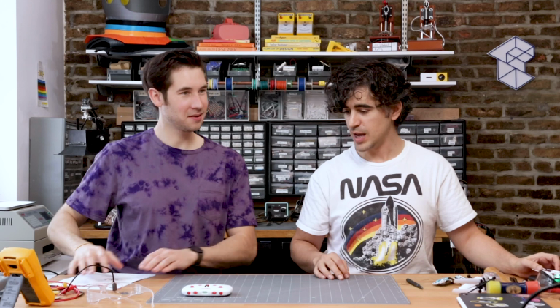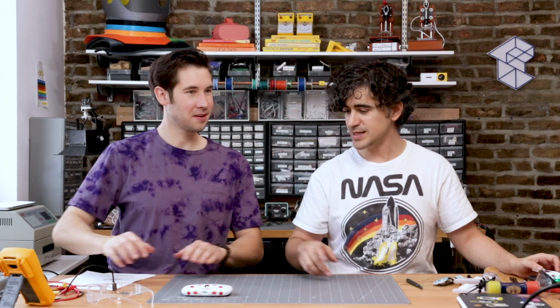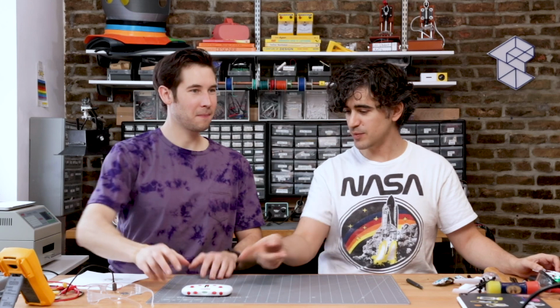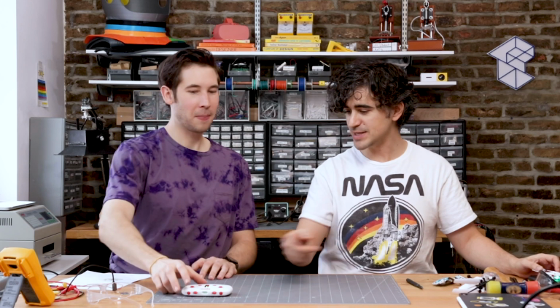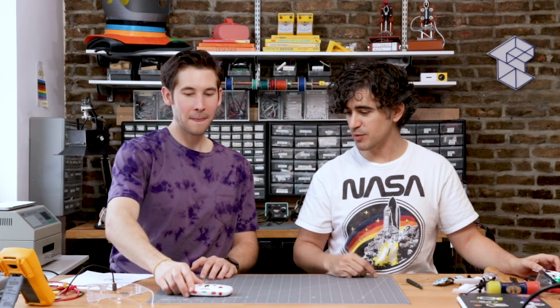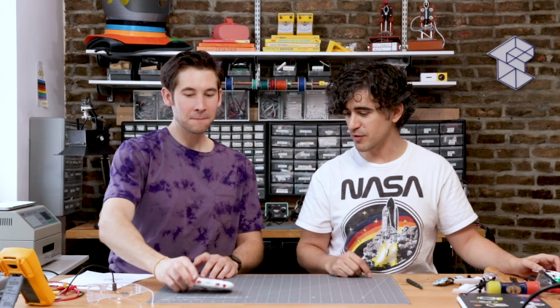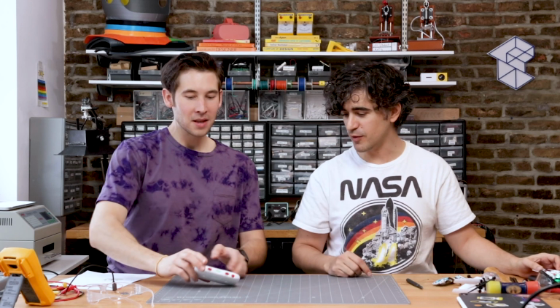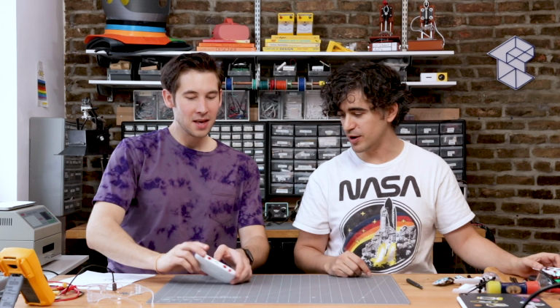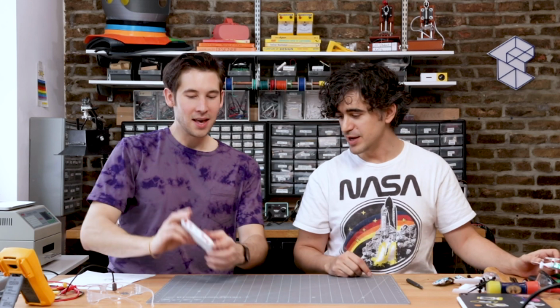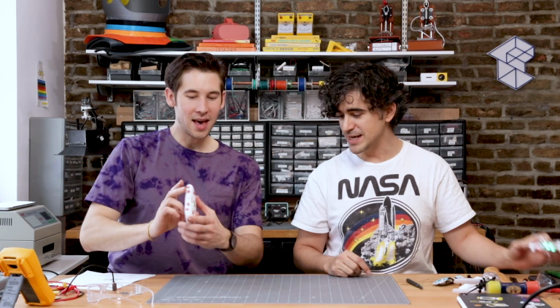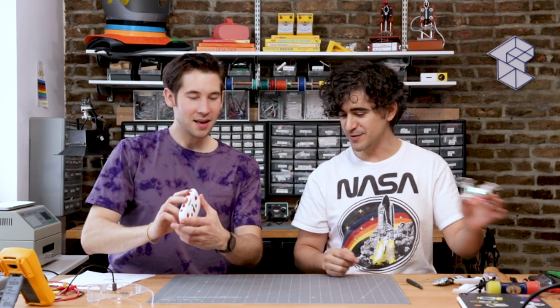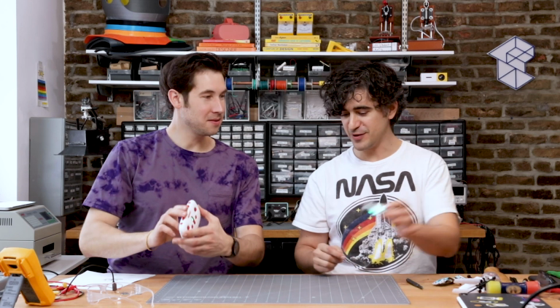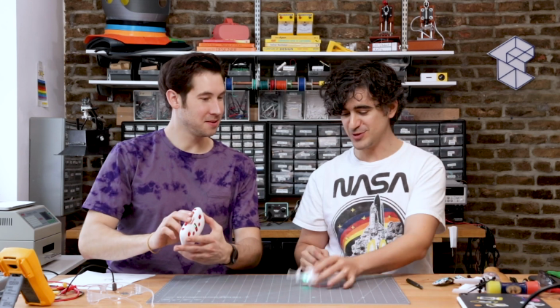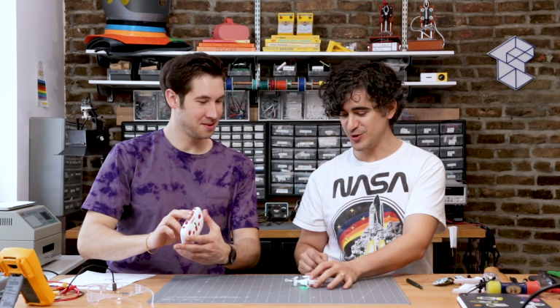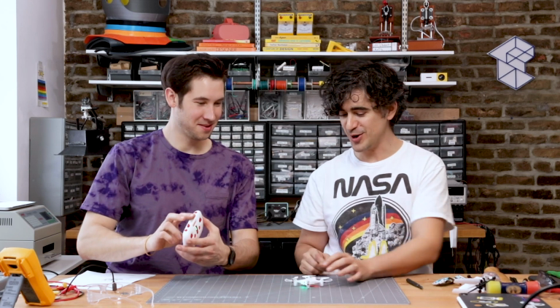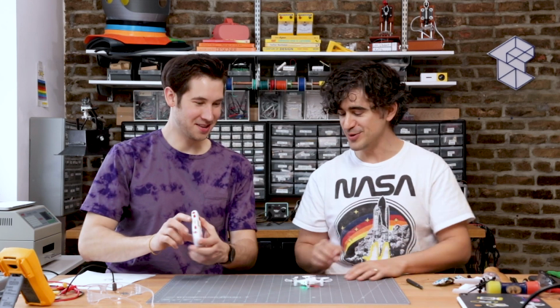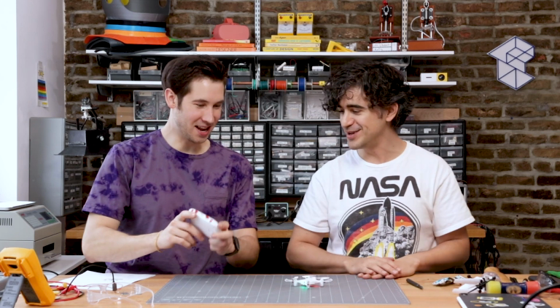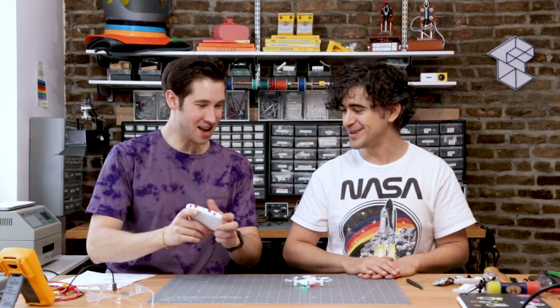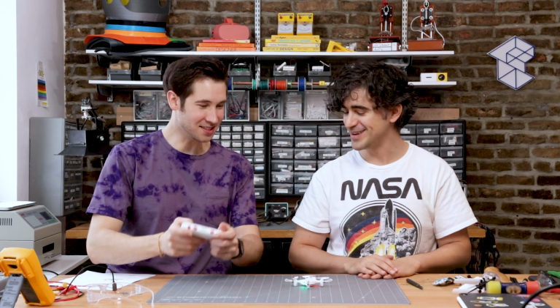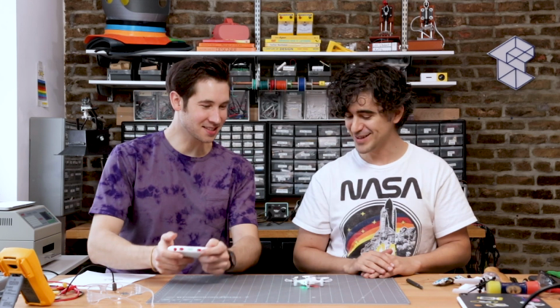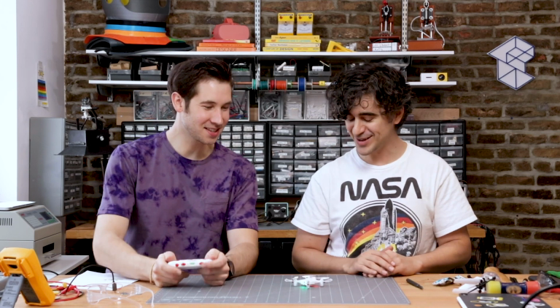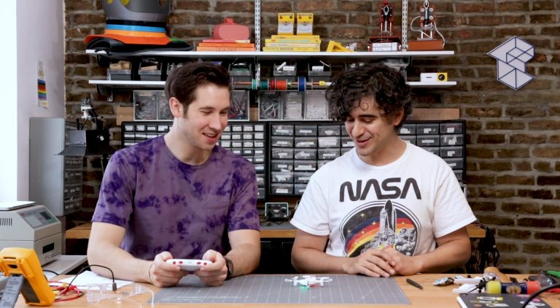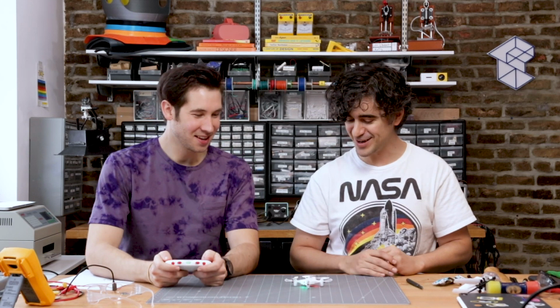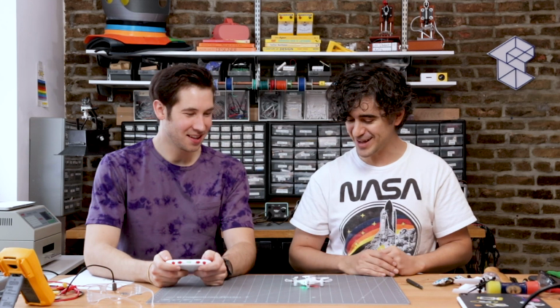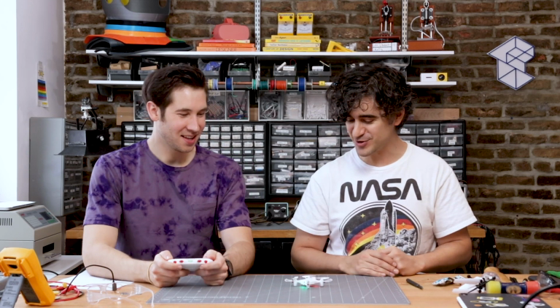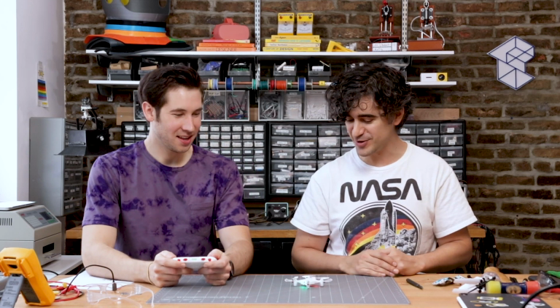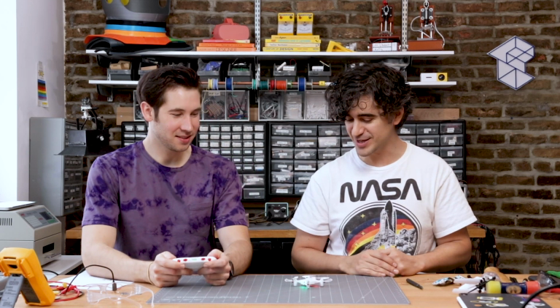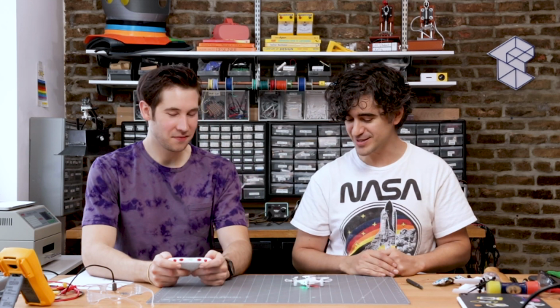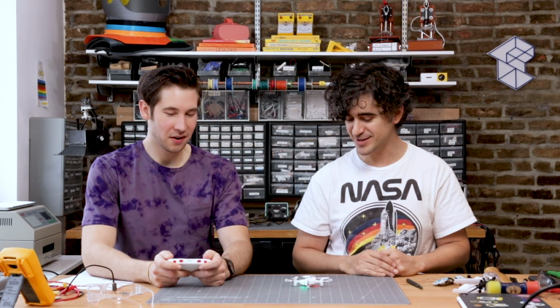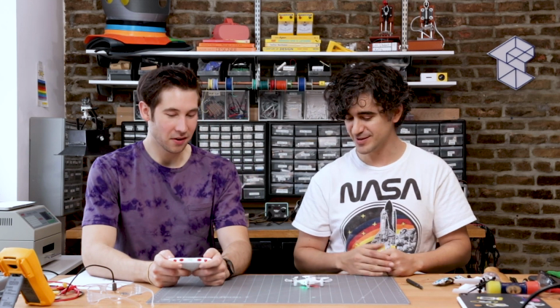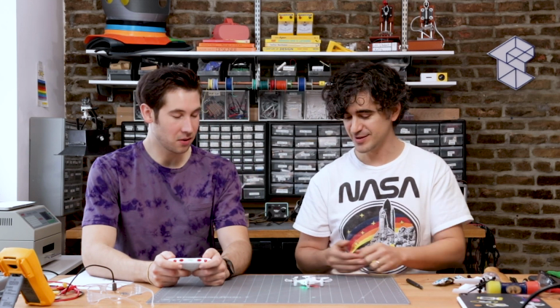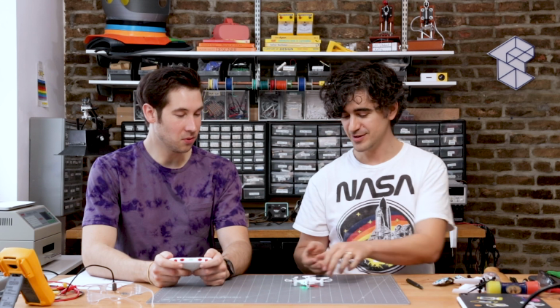Hey, Ted, what's that remote for? Is it for this drone? It is. Look how little that drone is. It's very, very cool.